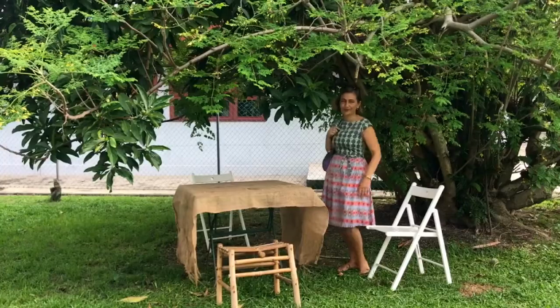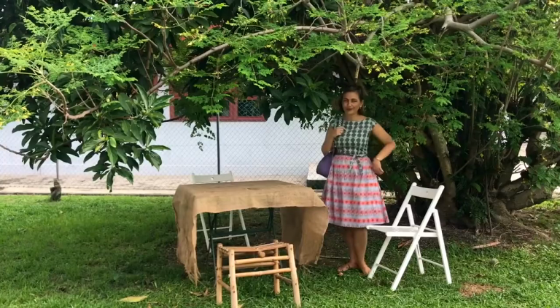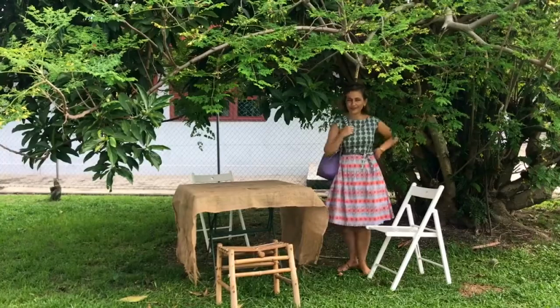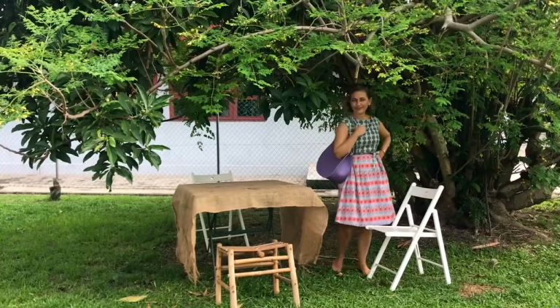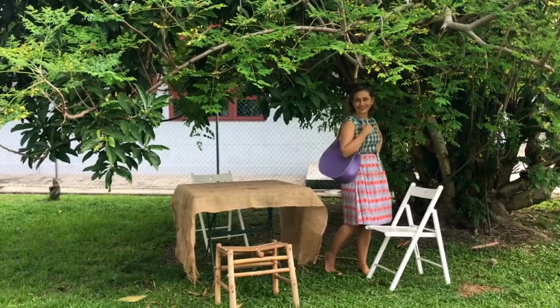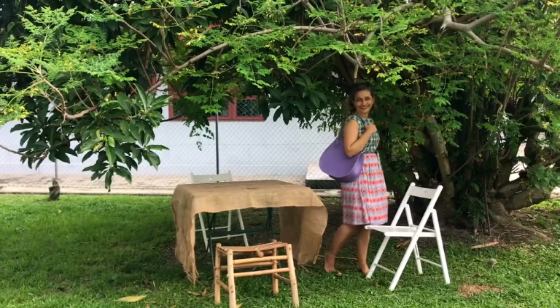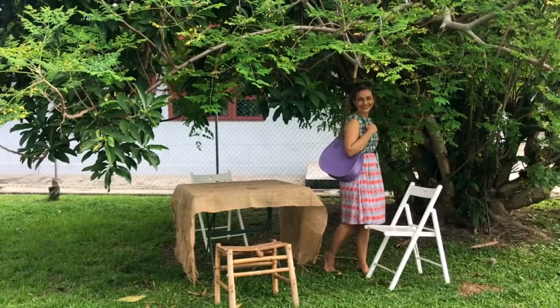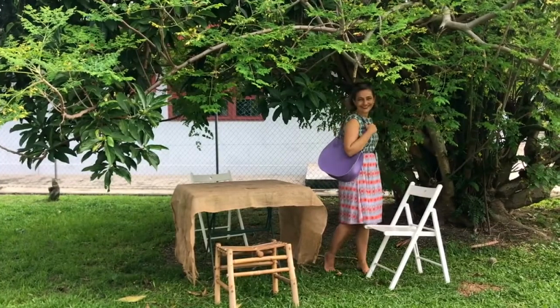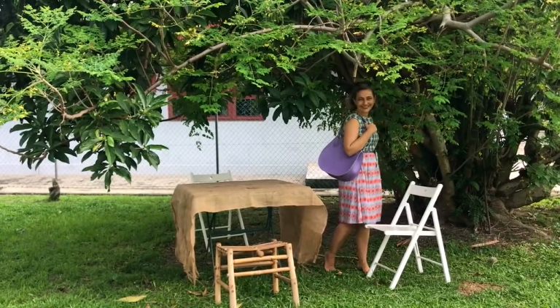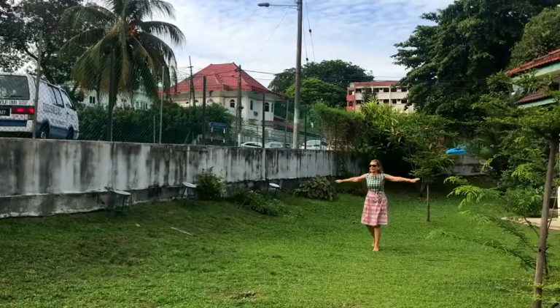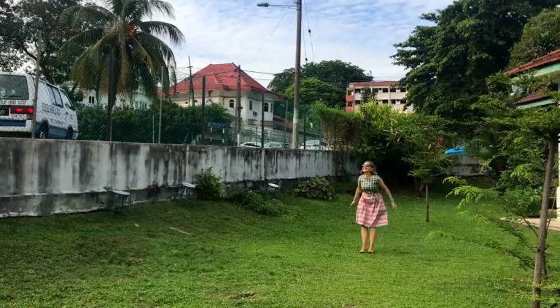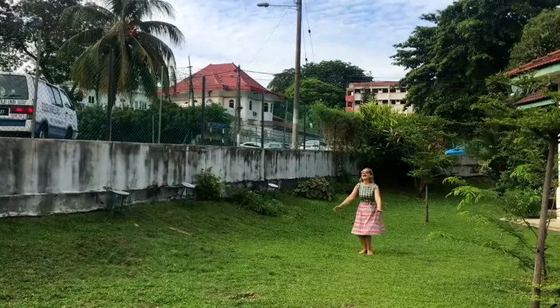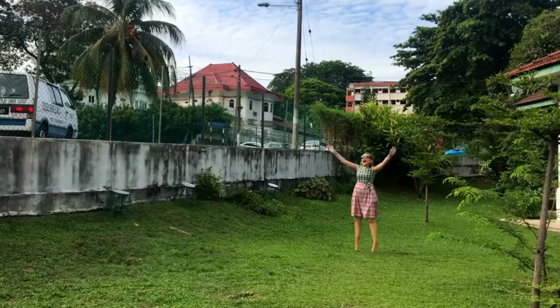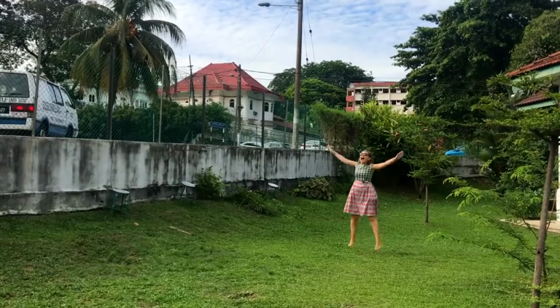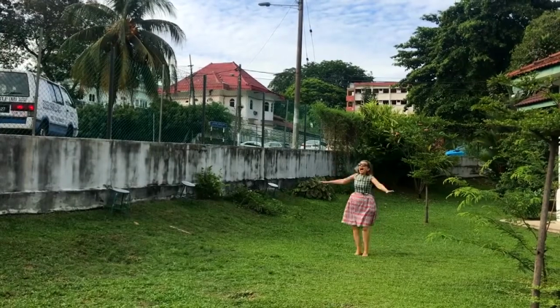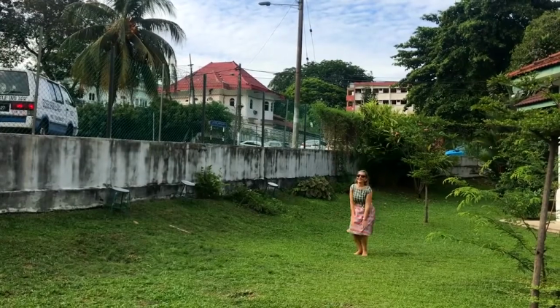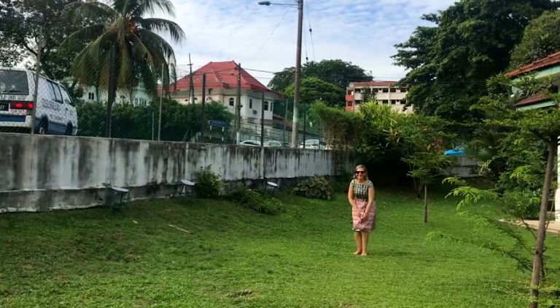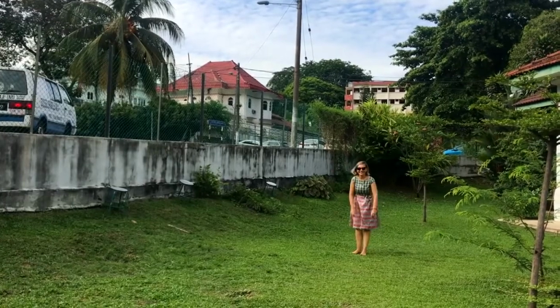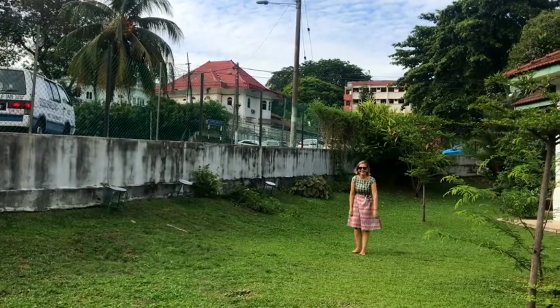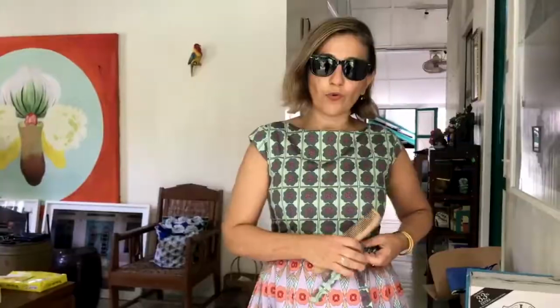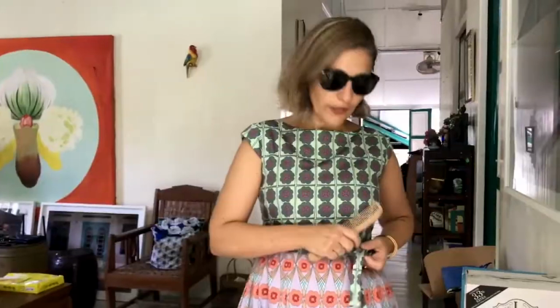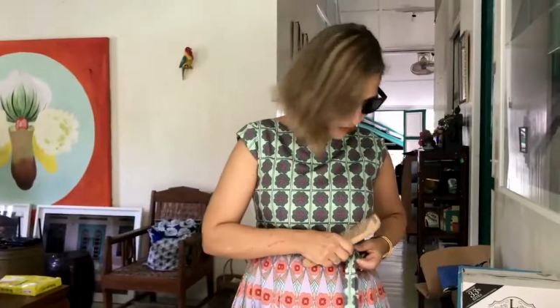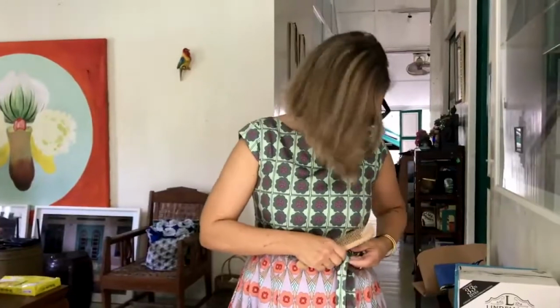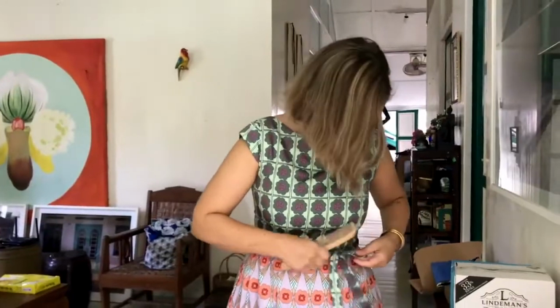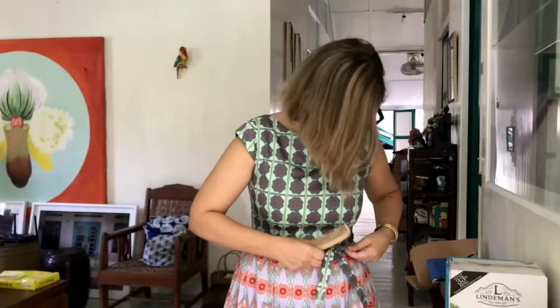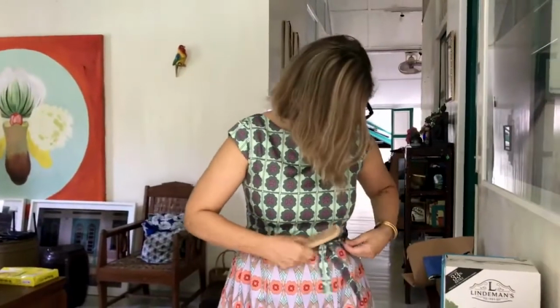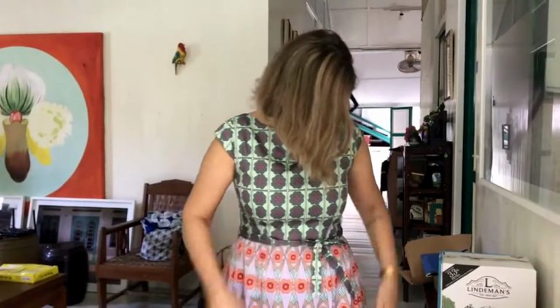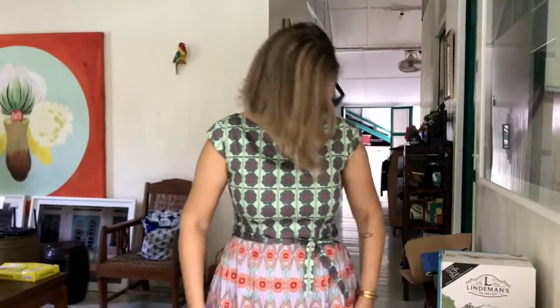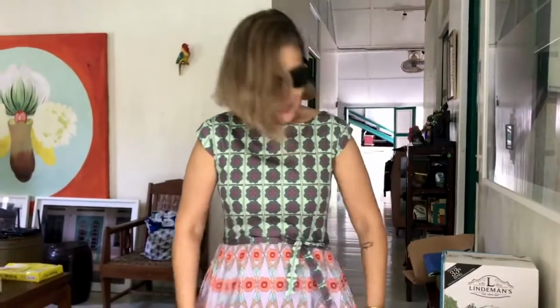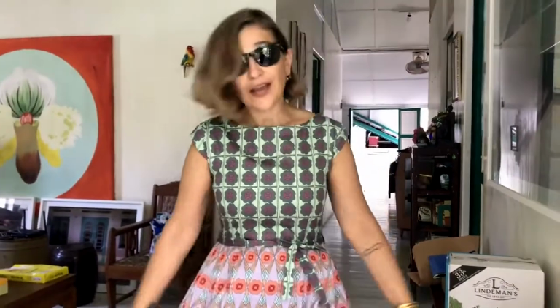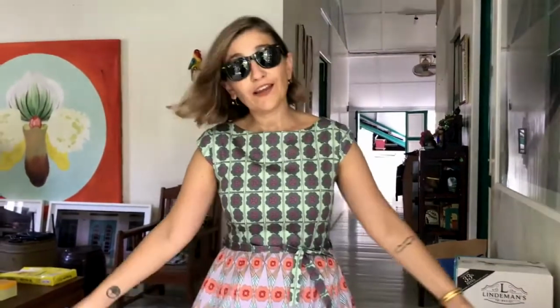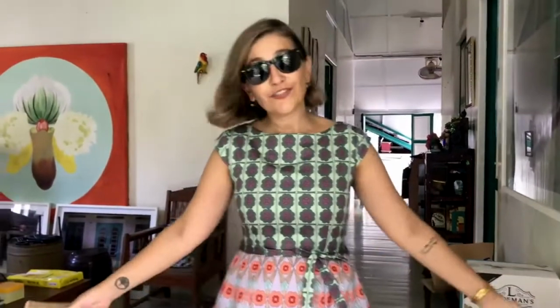No shoes, because there's nothing like walking around barefoot in the summer. I love this.